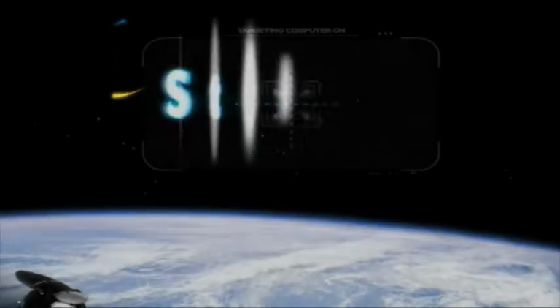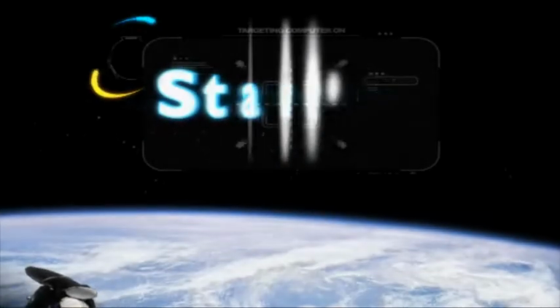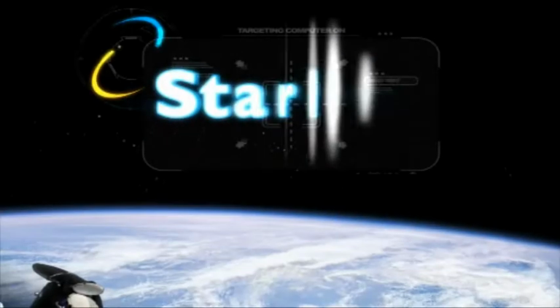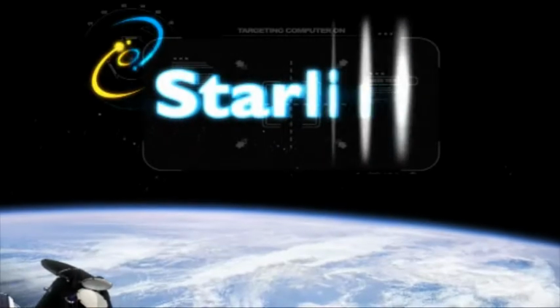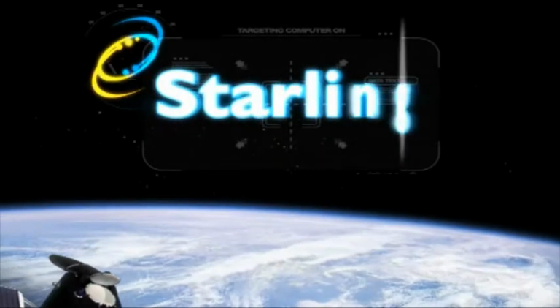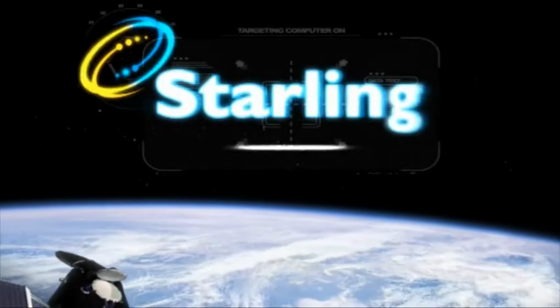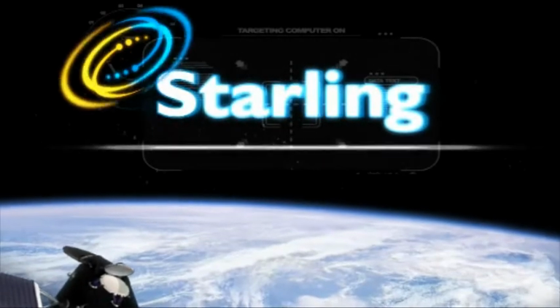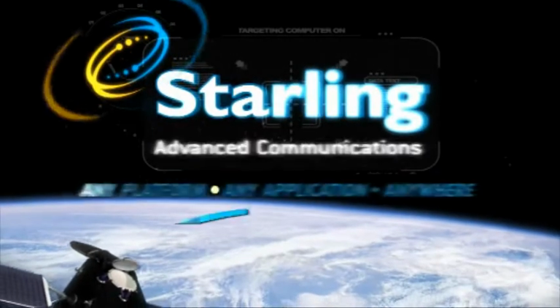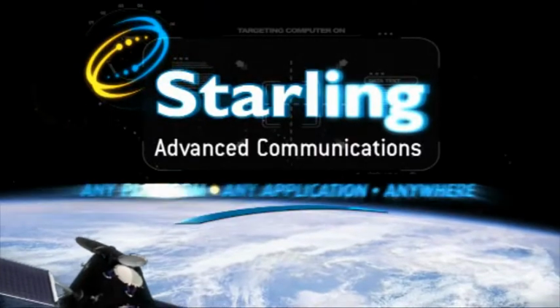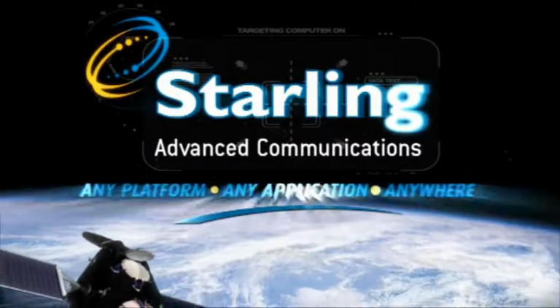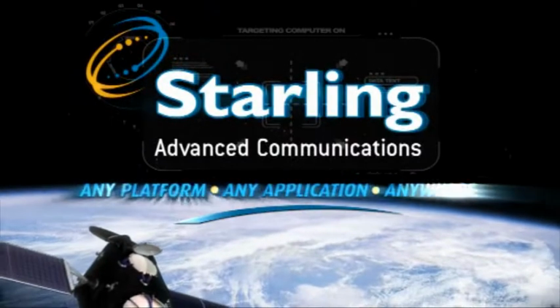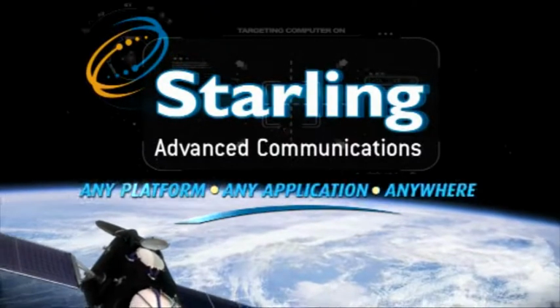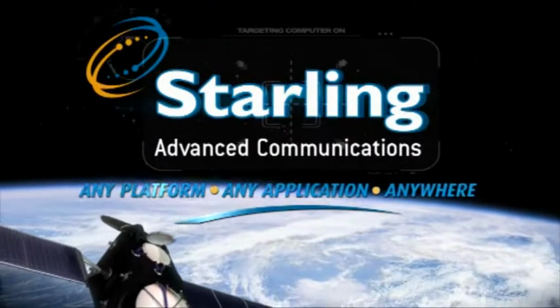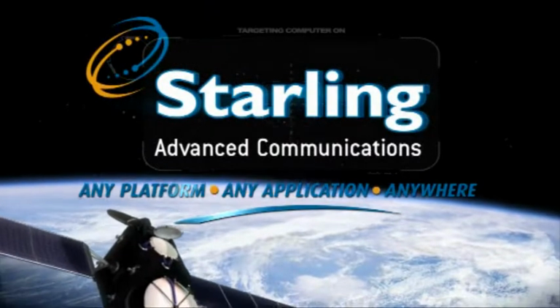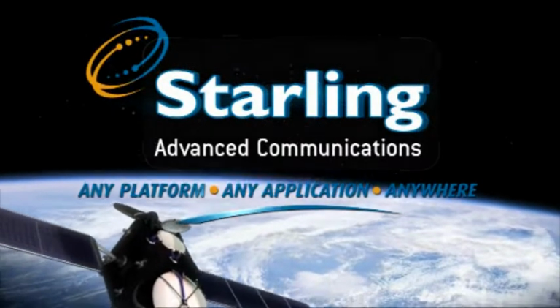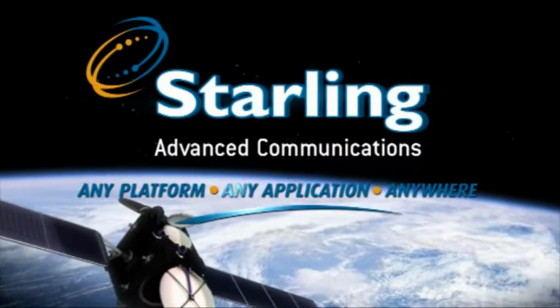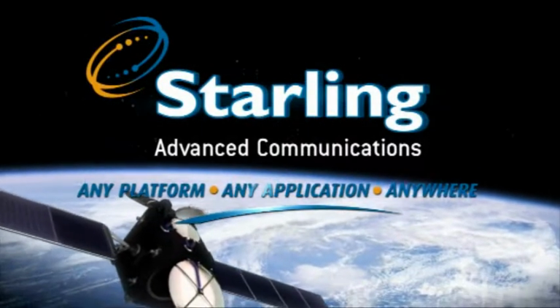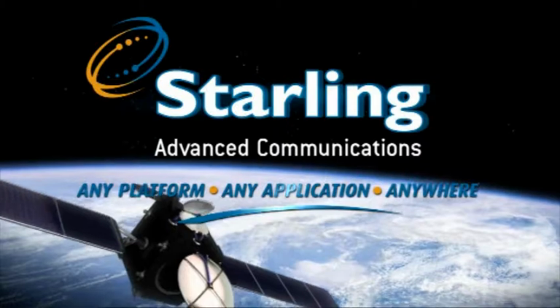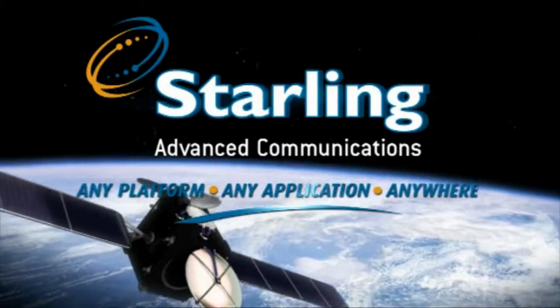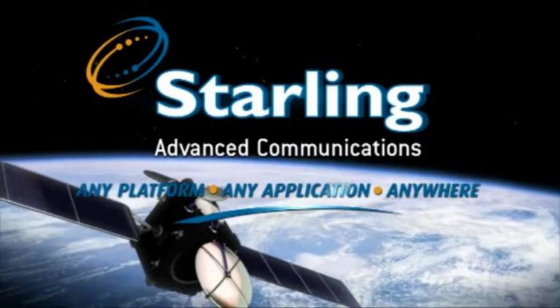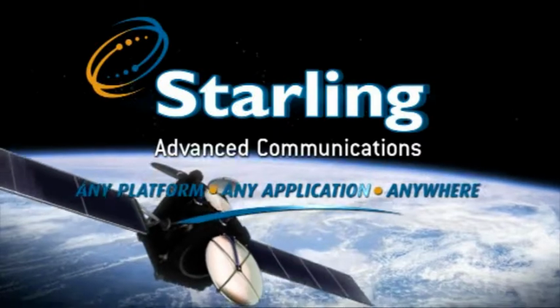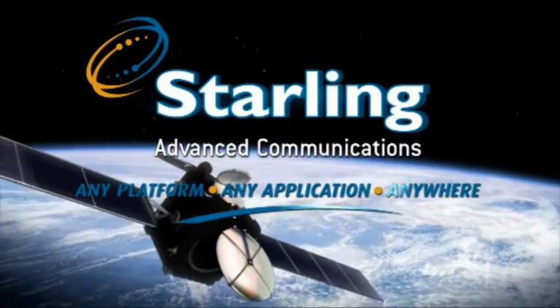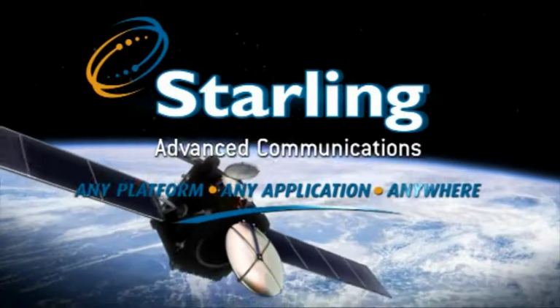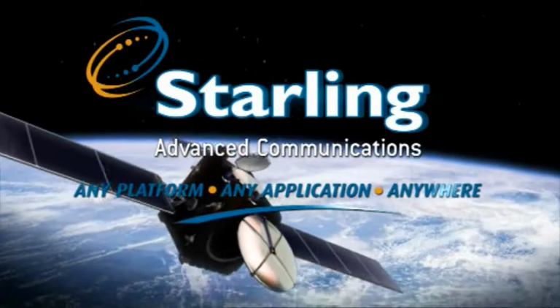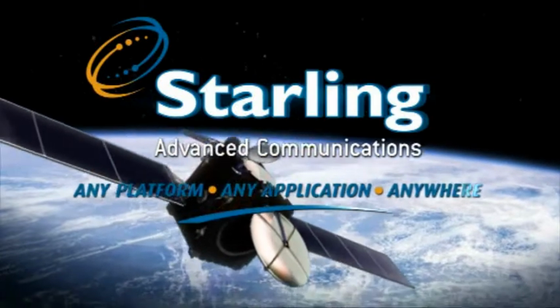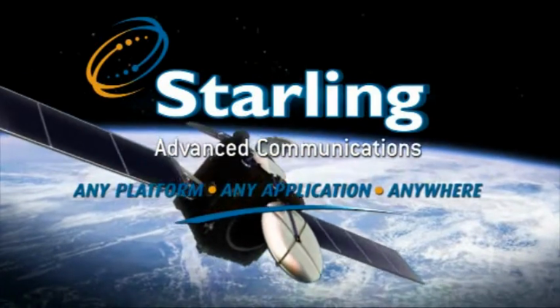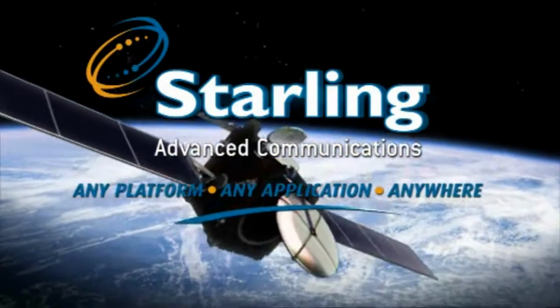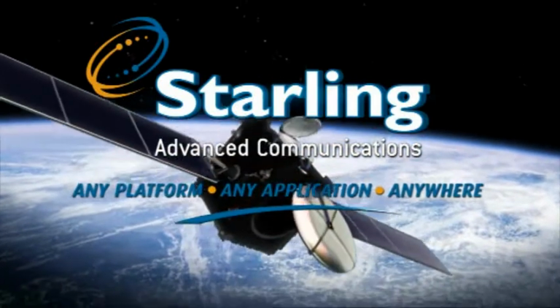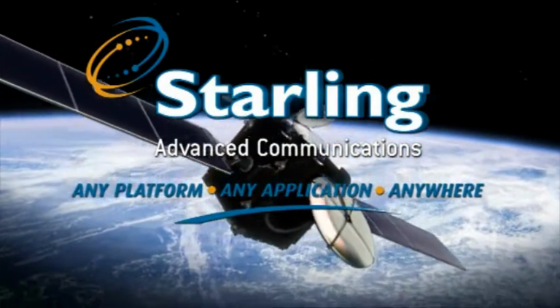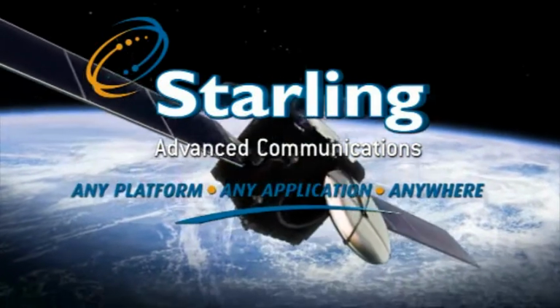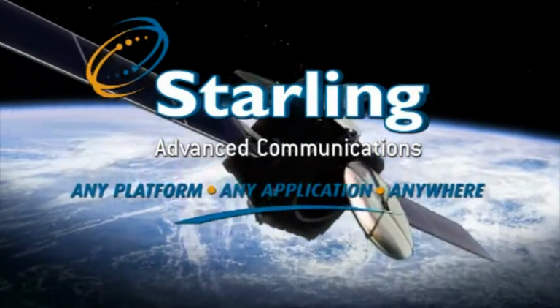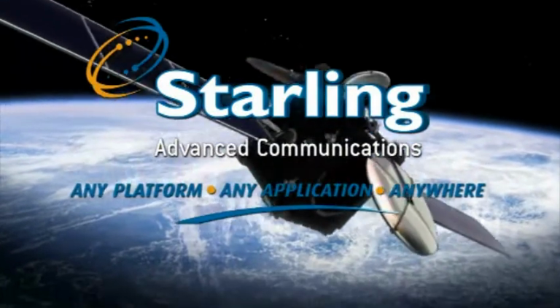Starling advanced communications. Any platform, any application, anywhere.